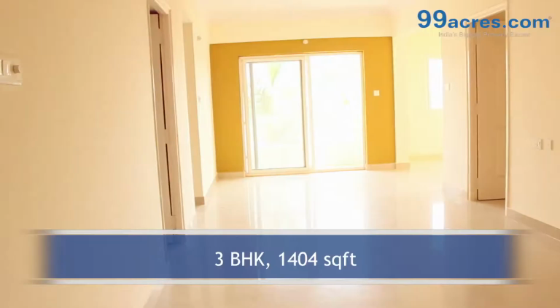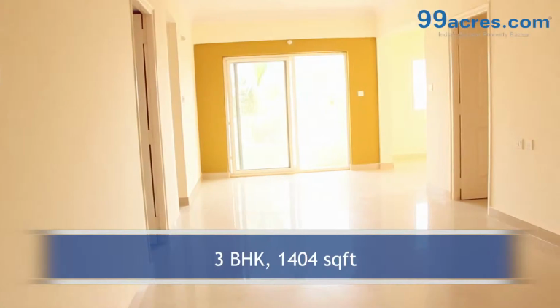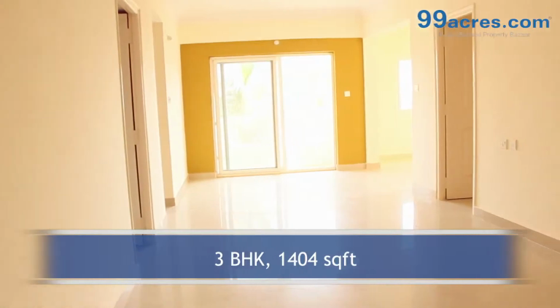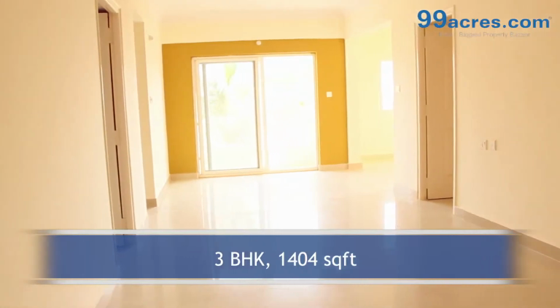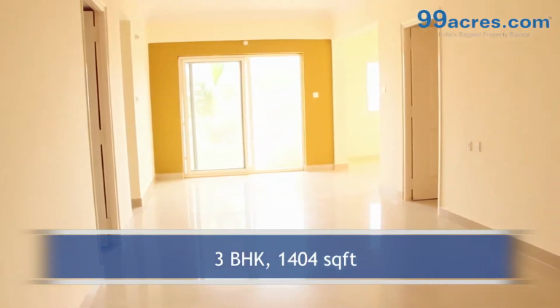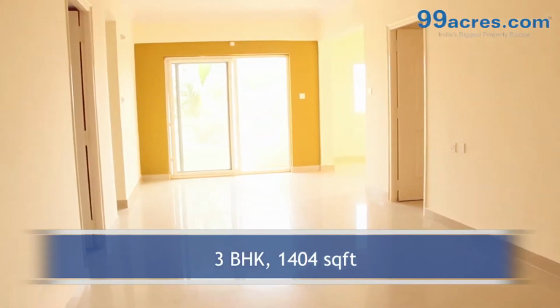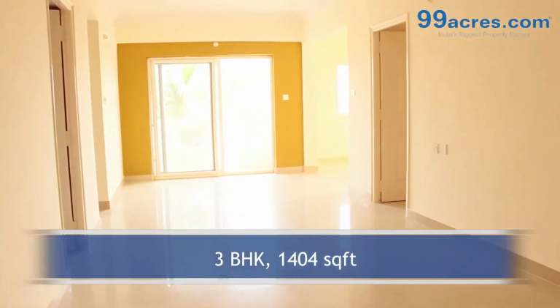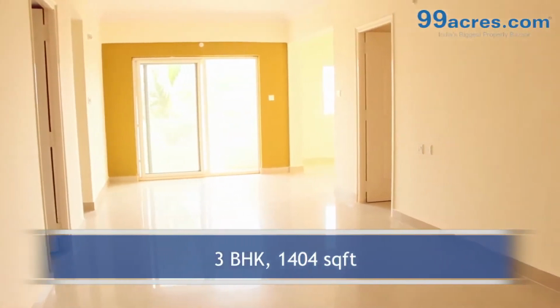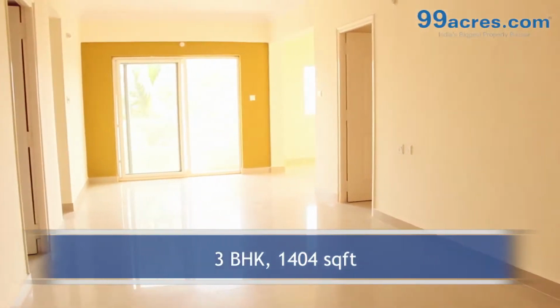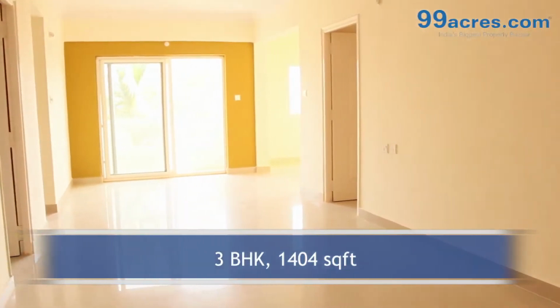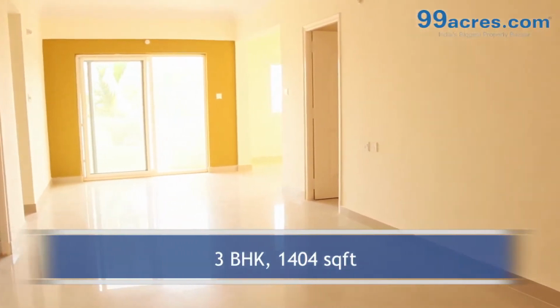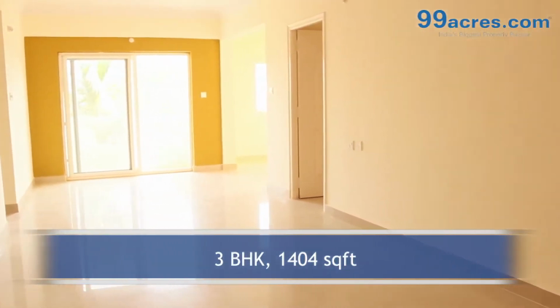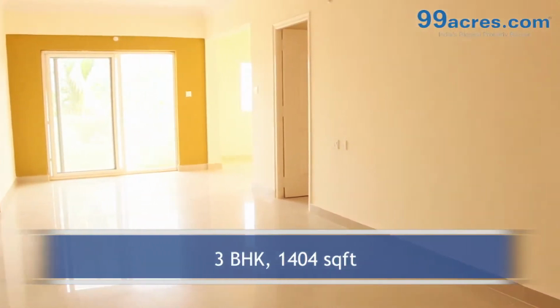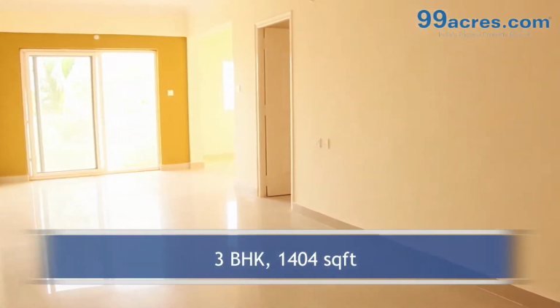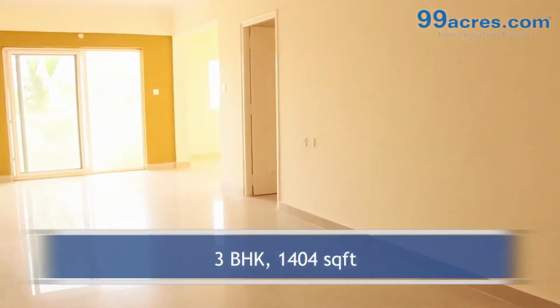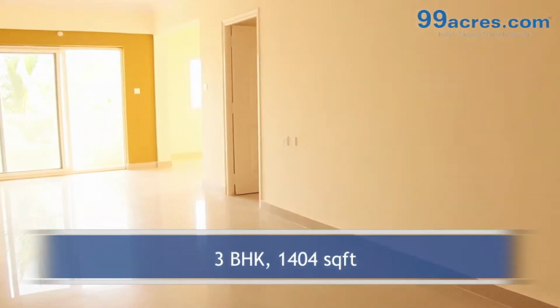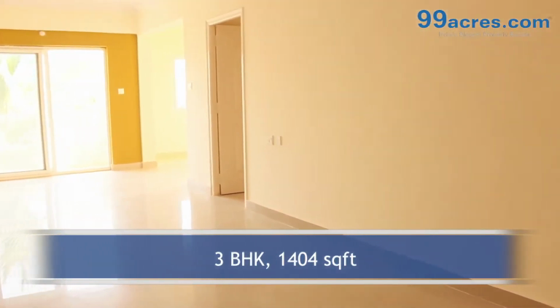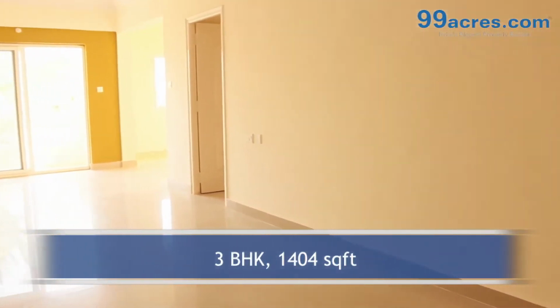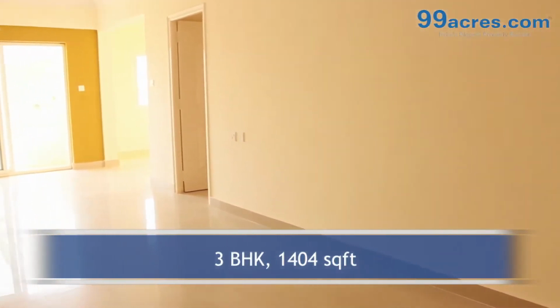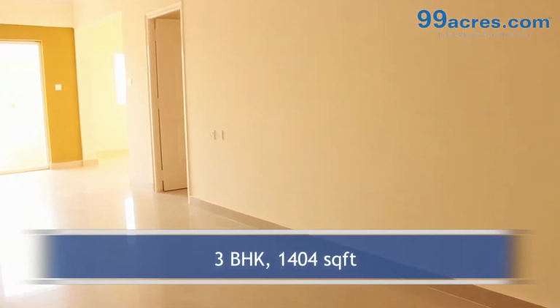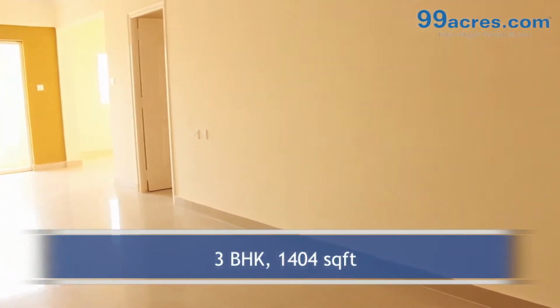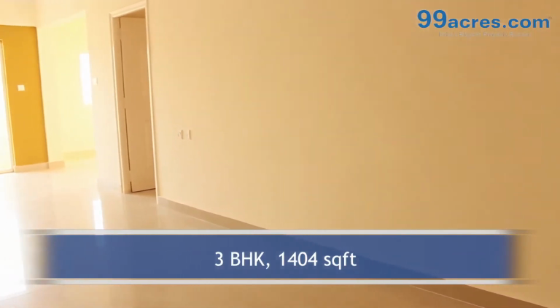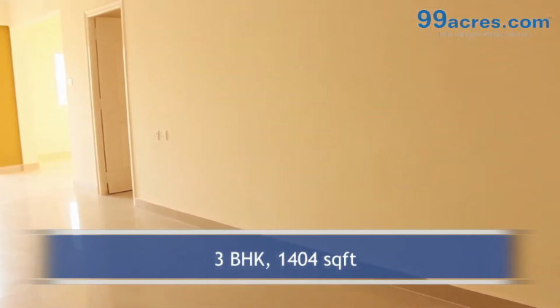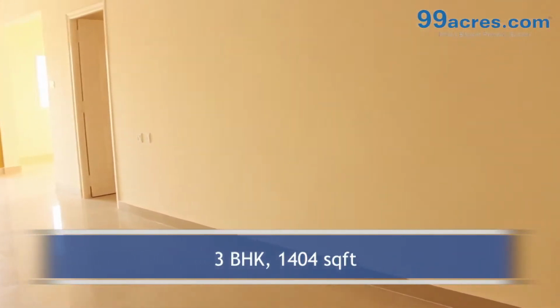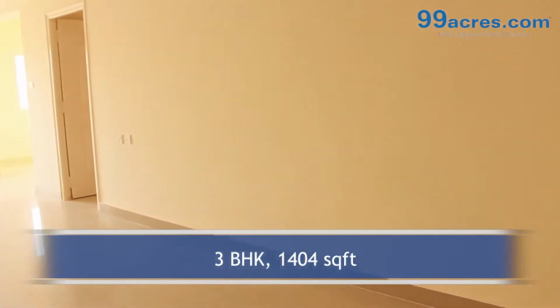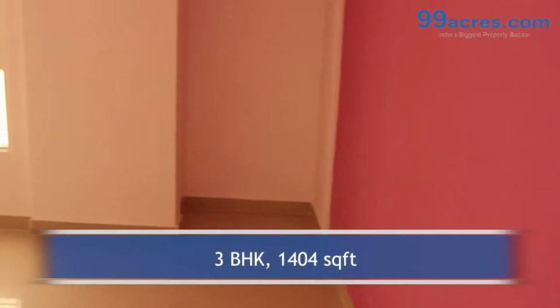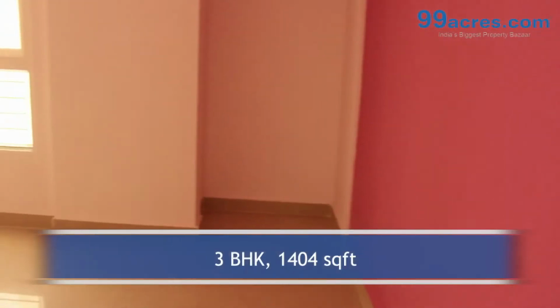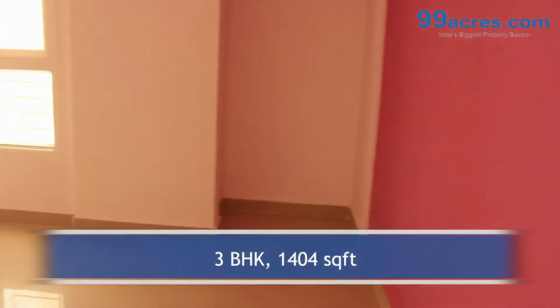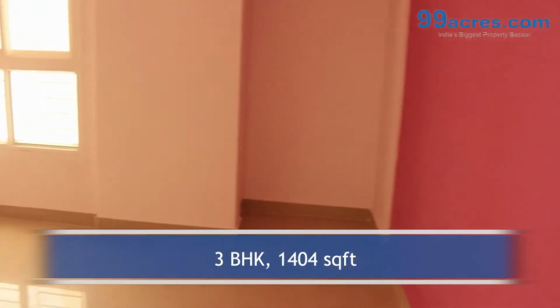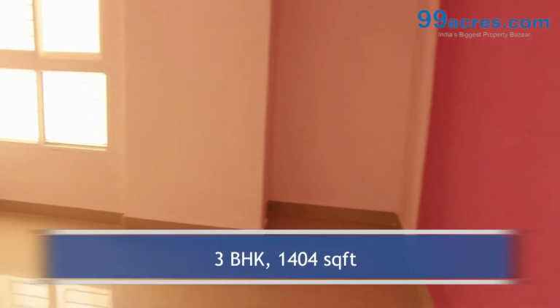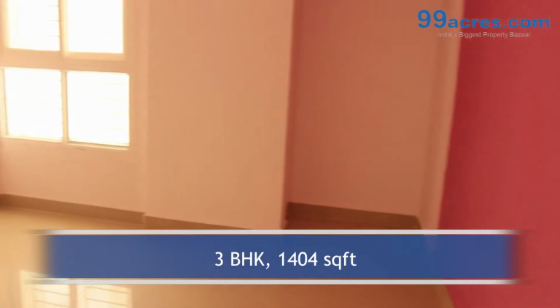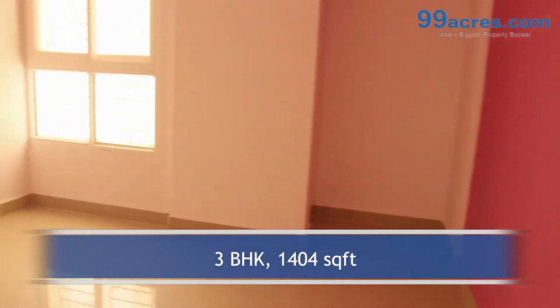This is a 3 BHK flat with a built-up area of 1,404 sq. ft.